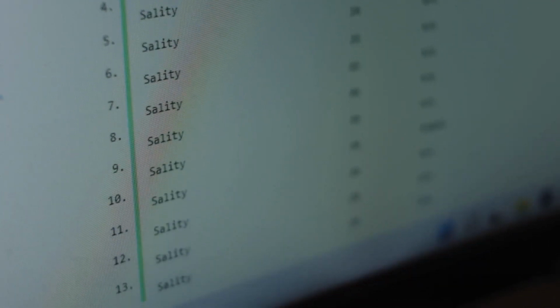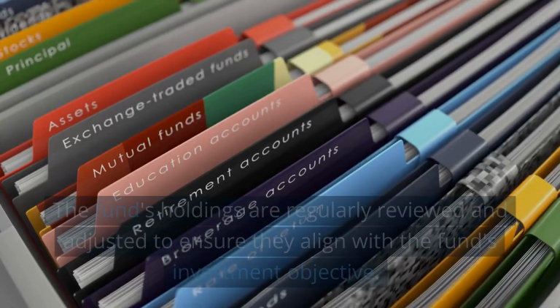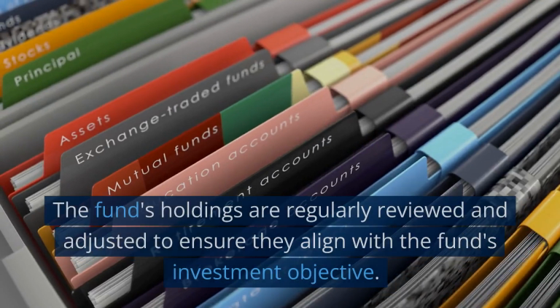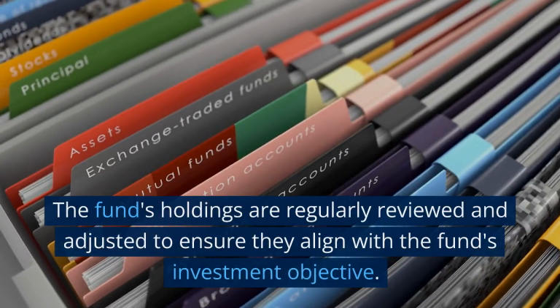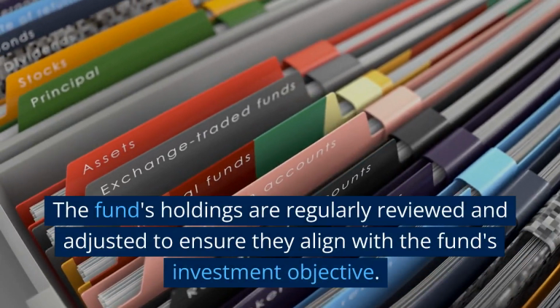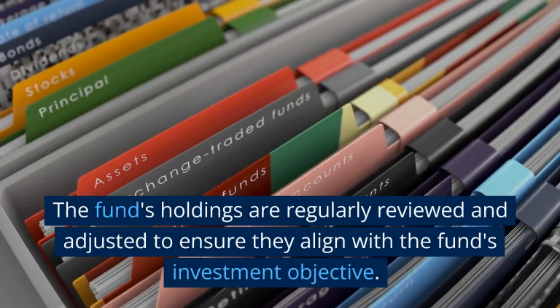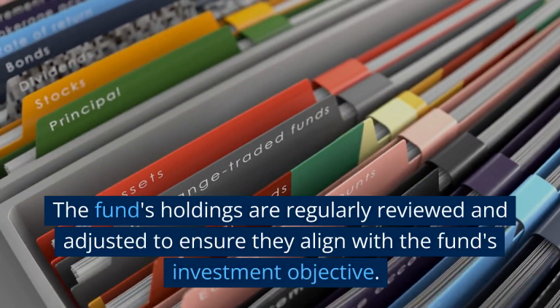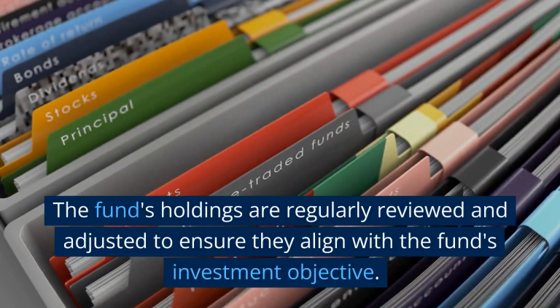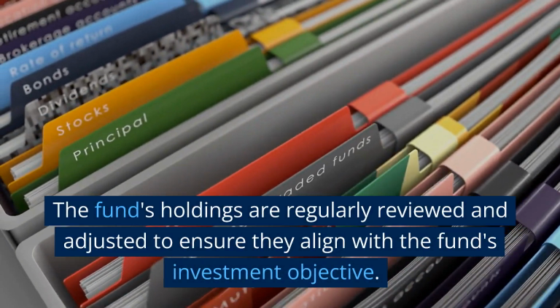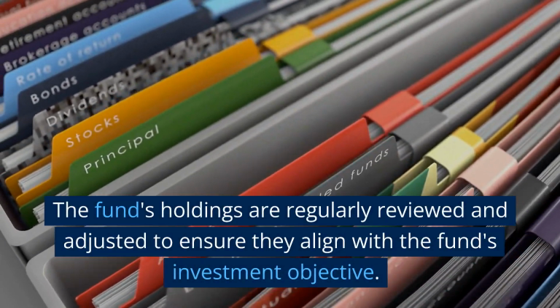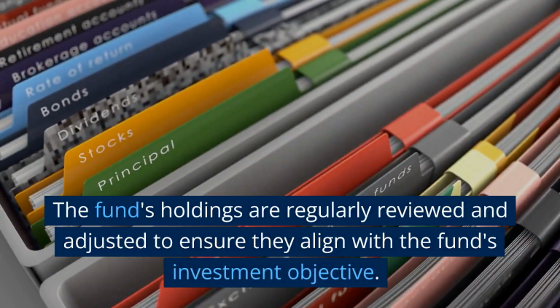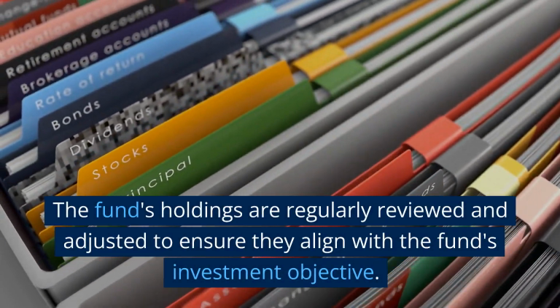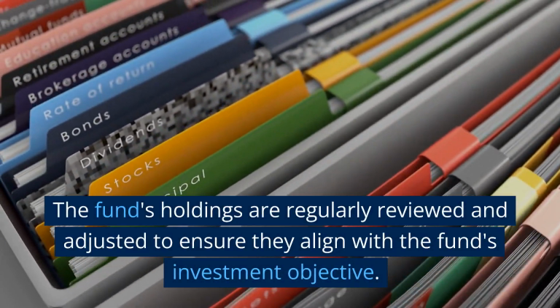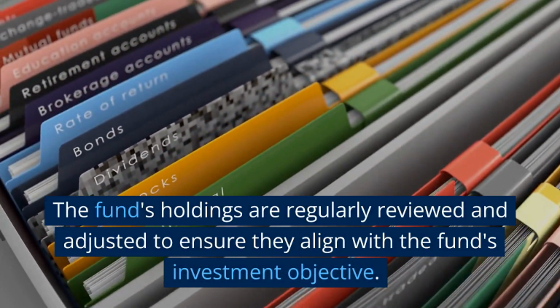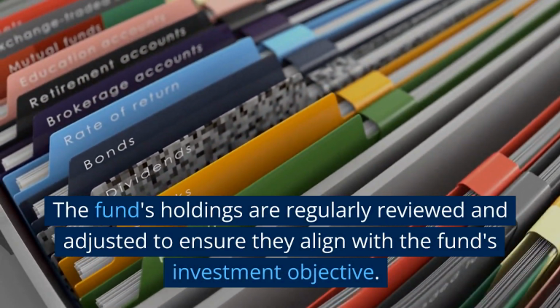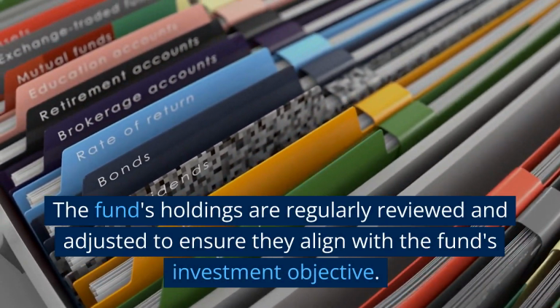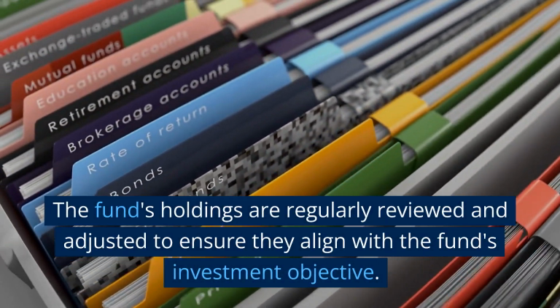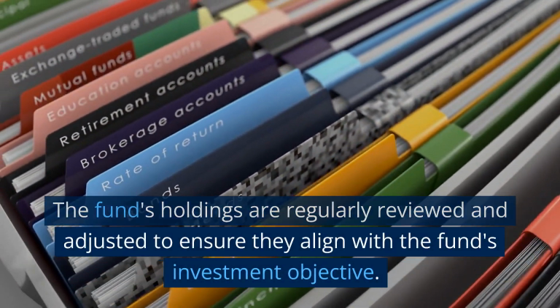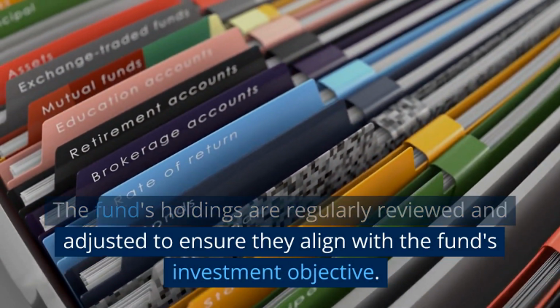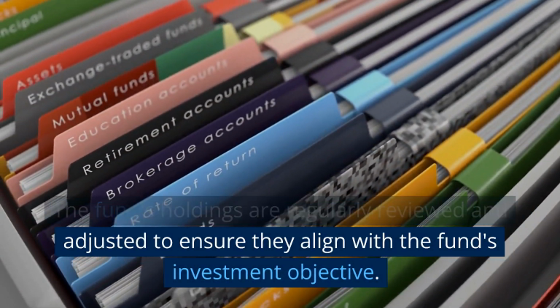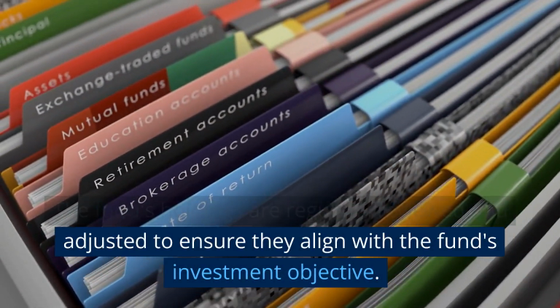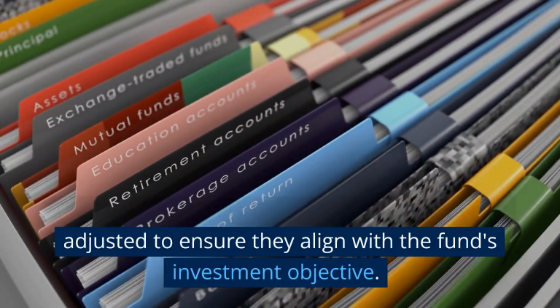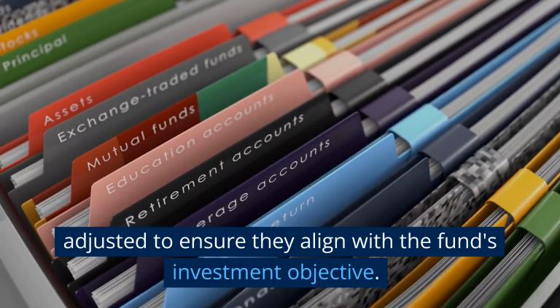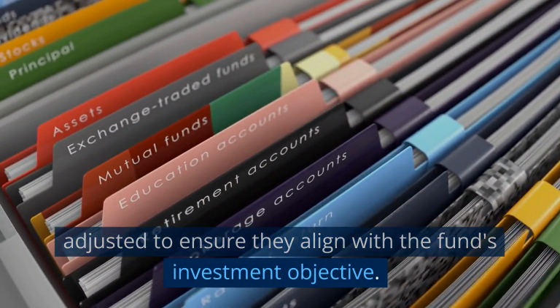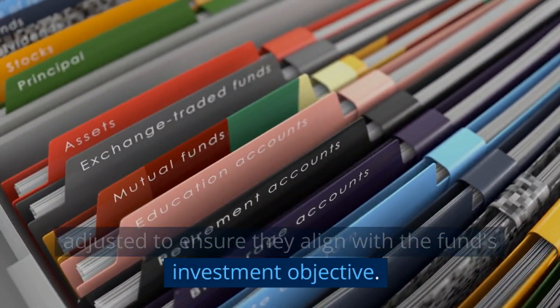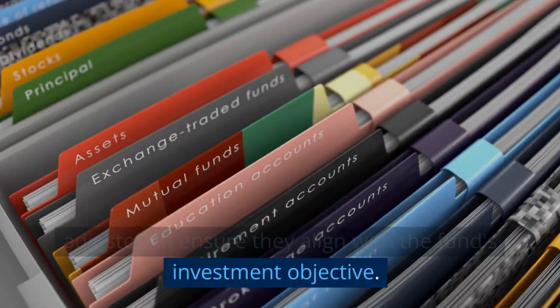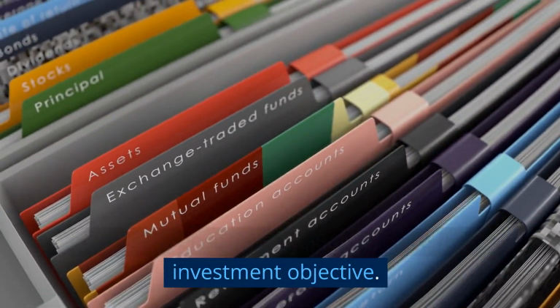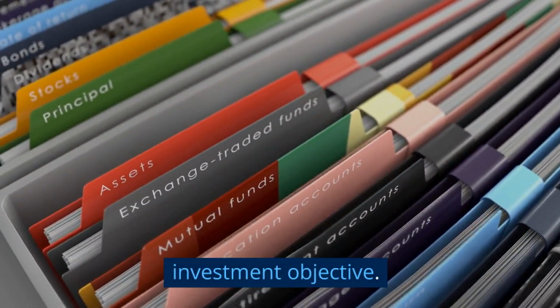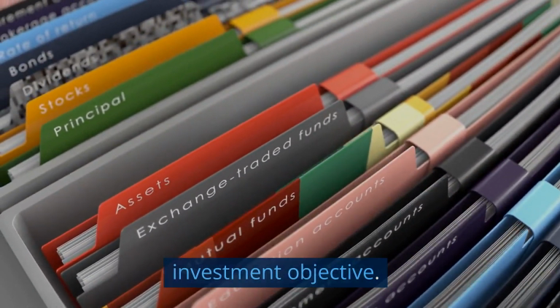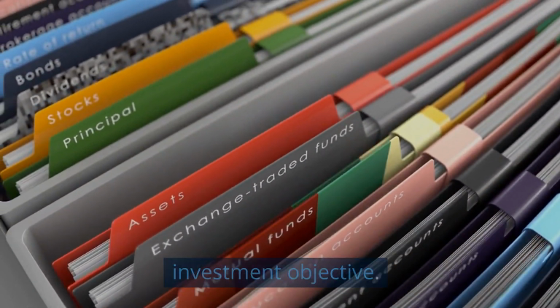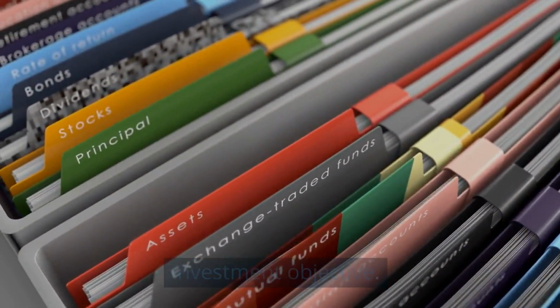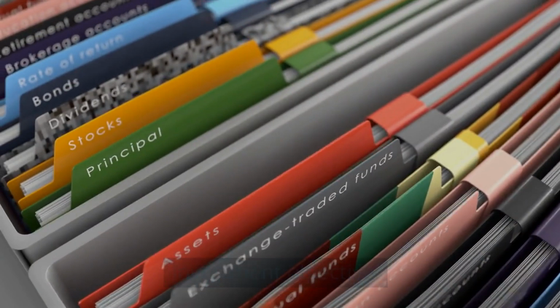The fund's holdings are regularly reviewed and adjusted to ensure they align with the fund's investment objective.